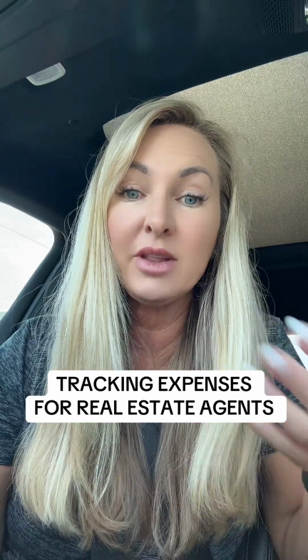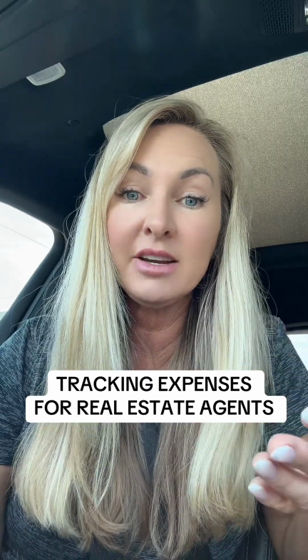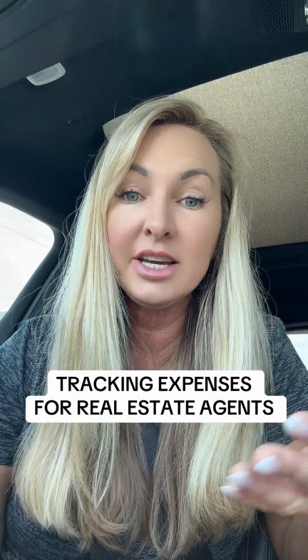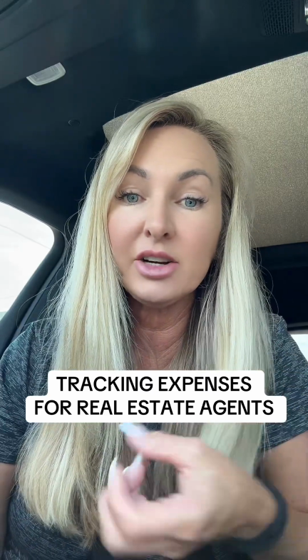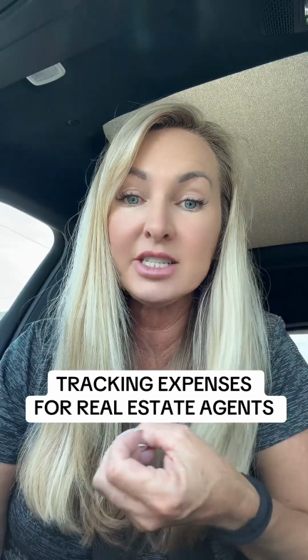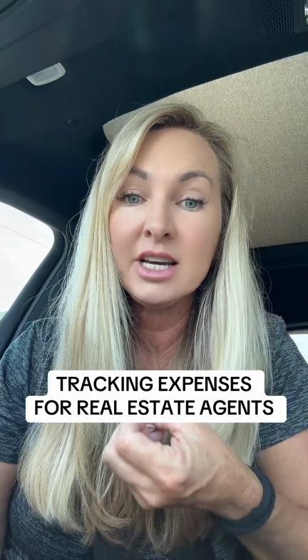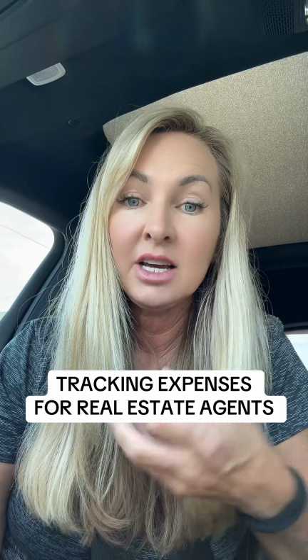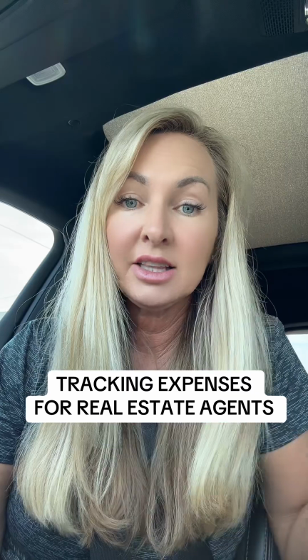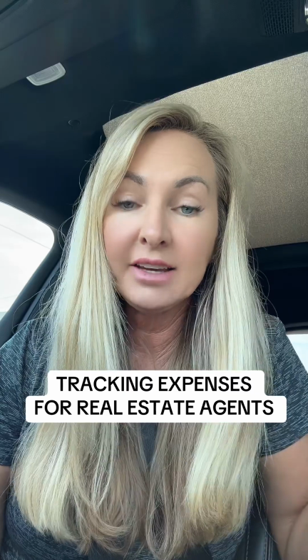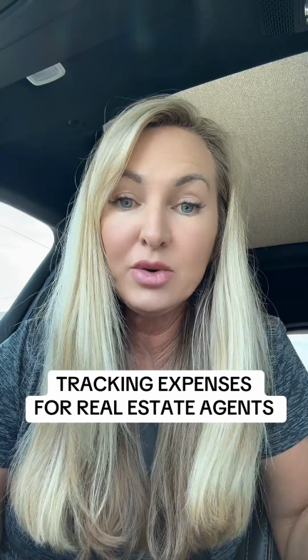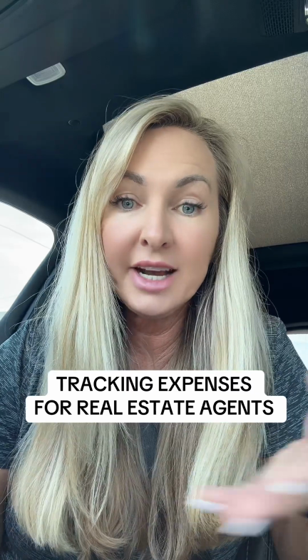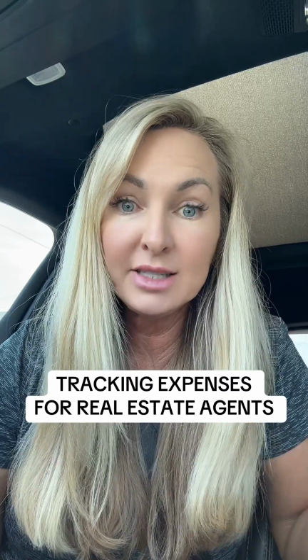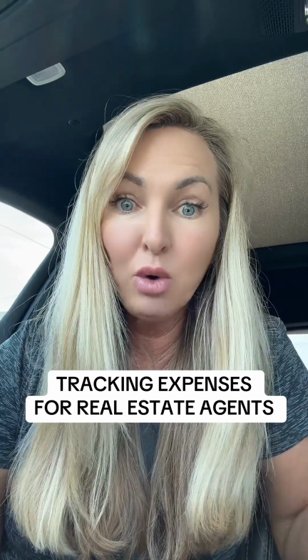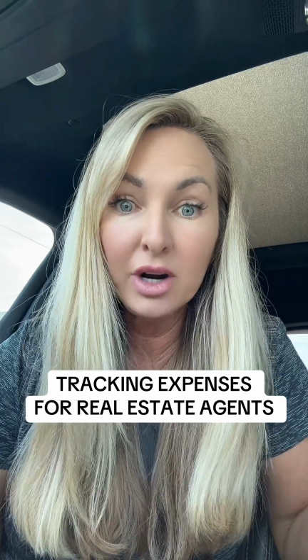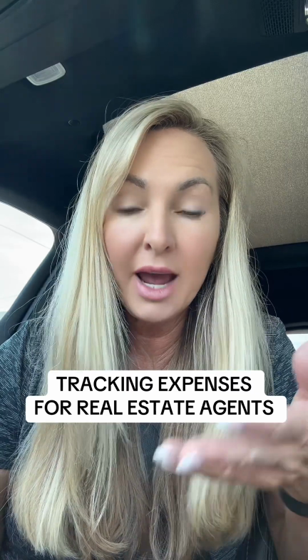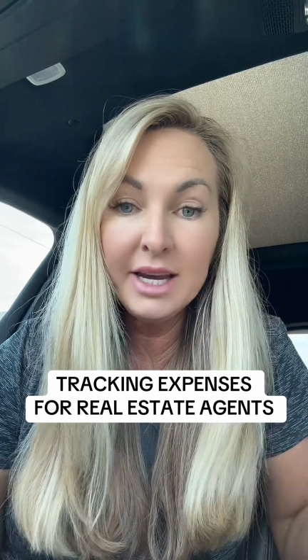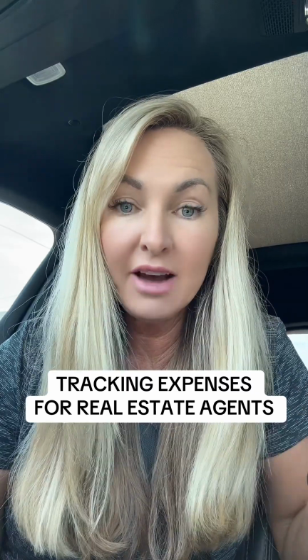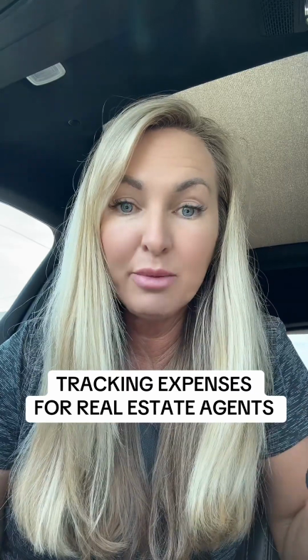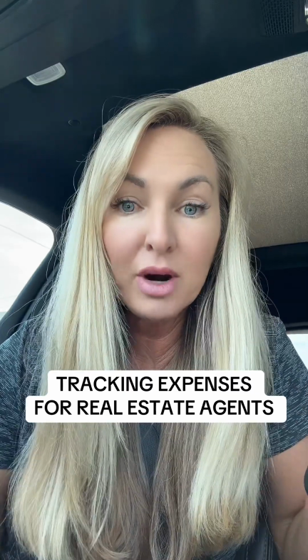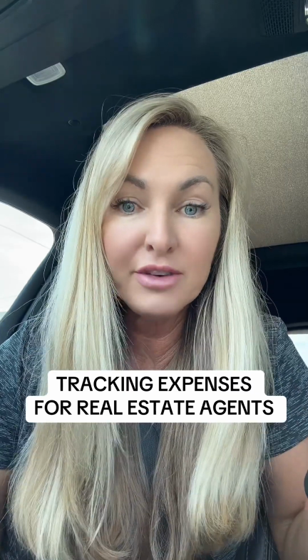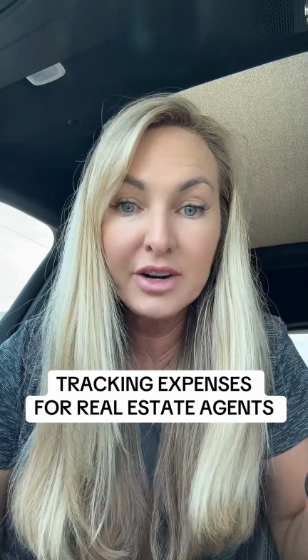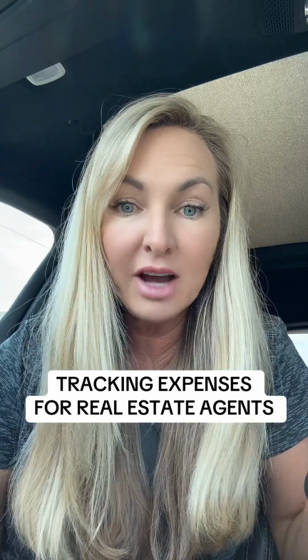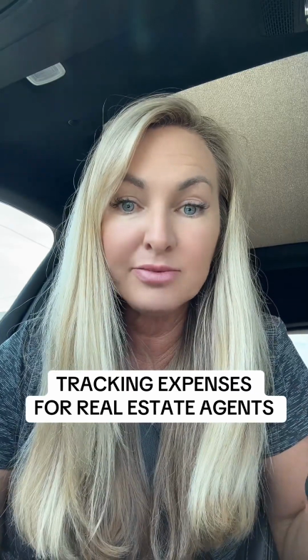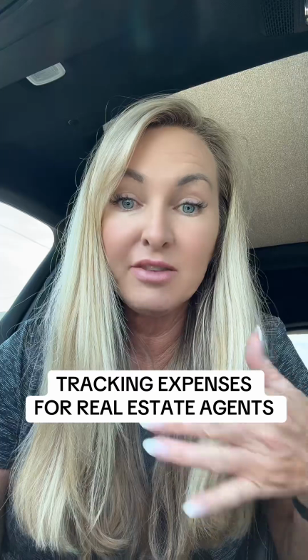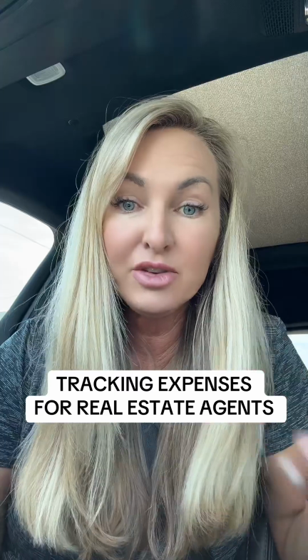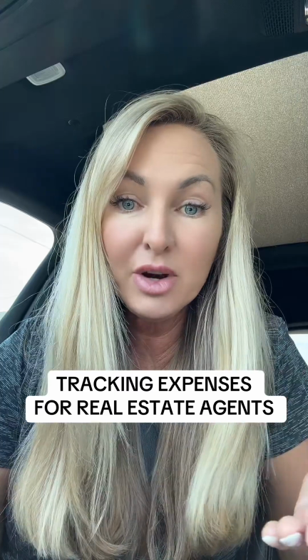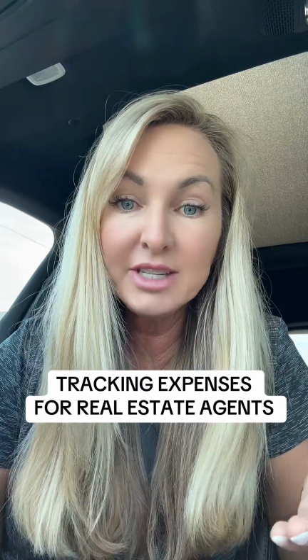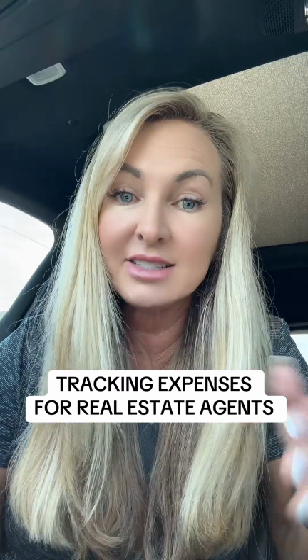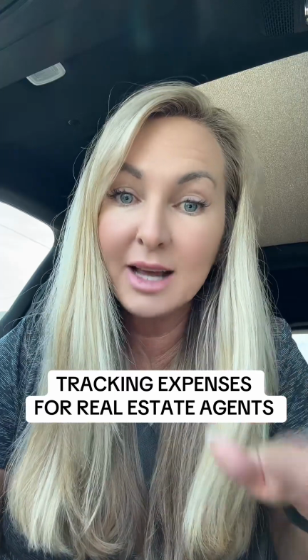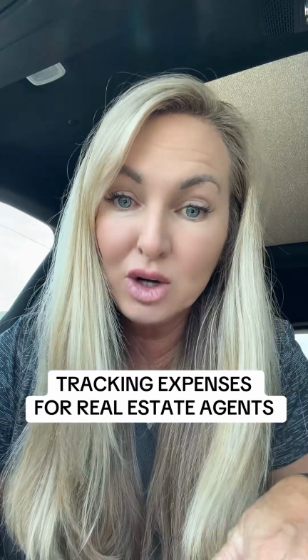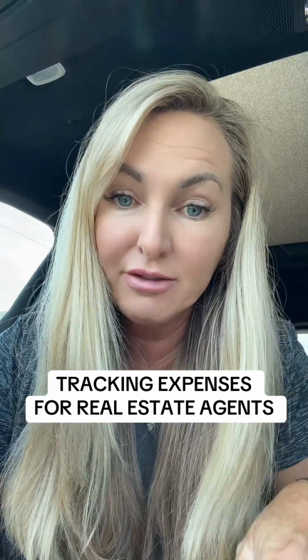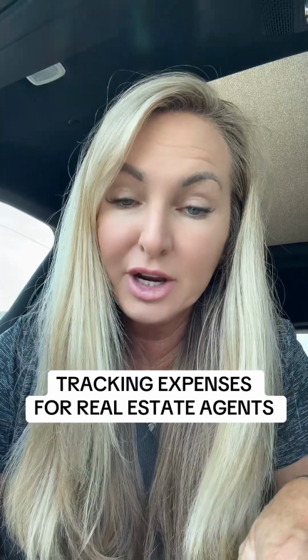So at the end of the year, you can export a PDF report for your accountant. If you do your own taxes, I'm sorry for you.